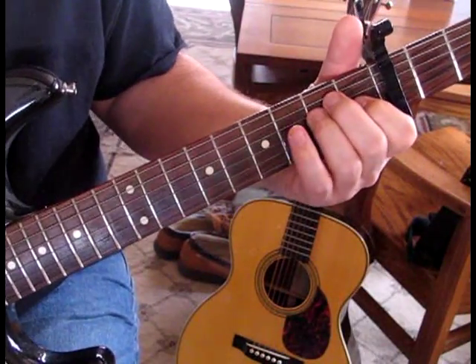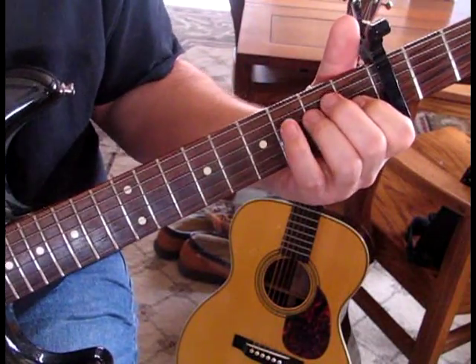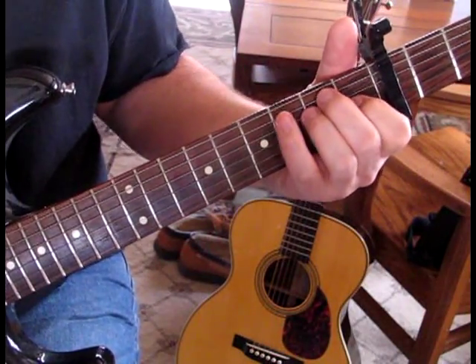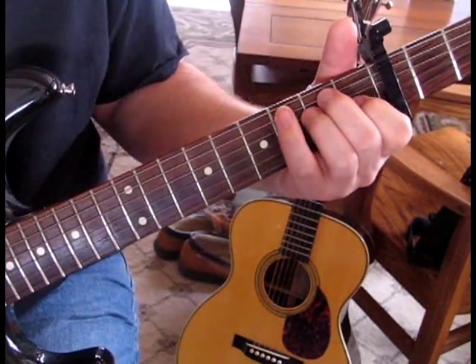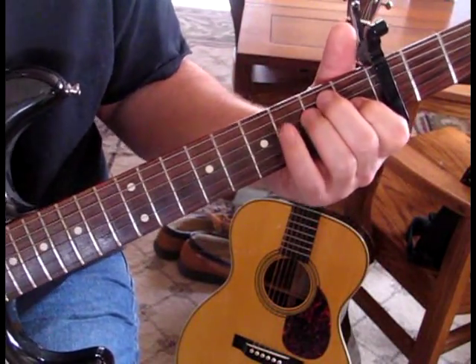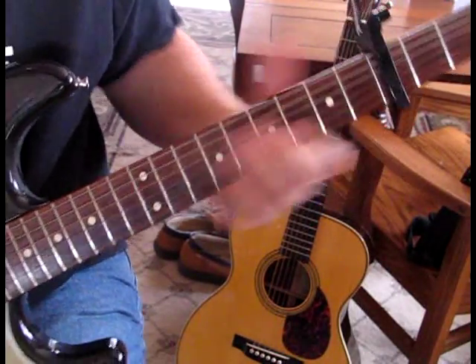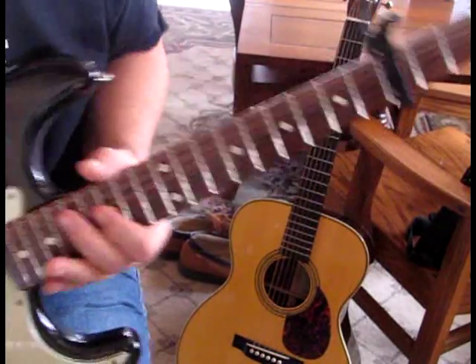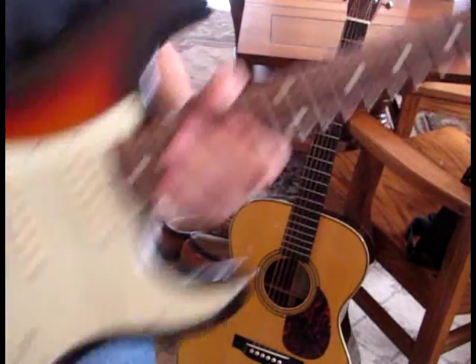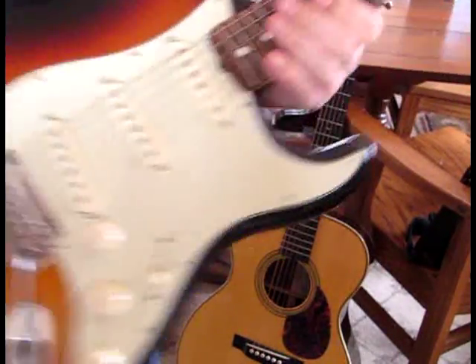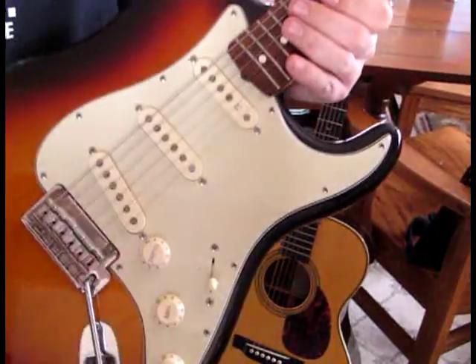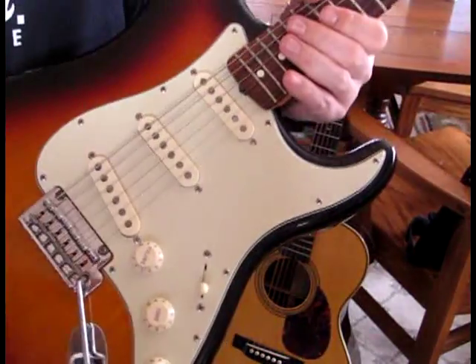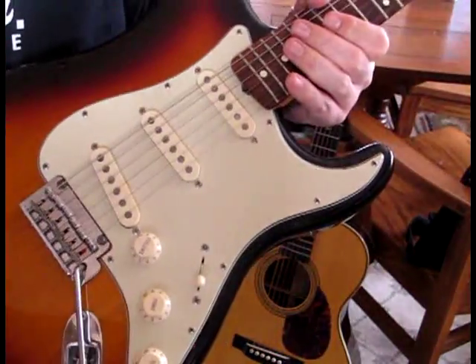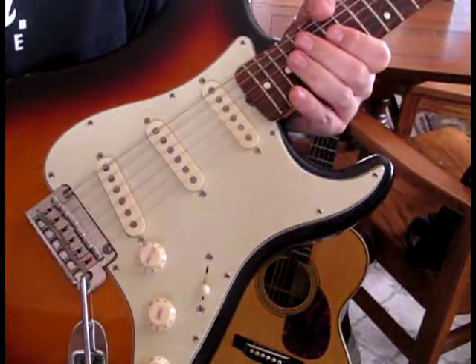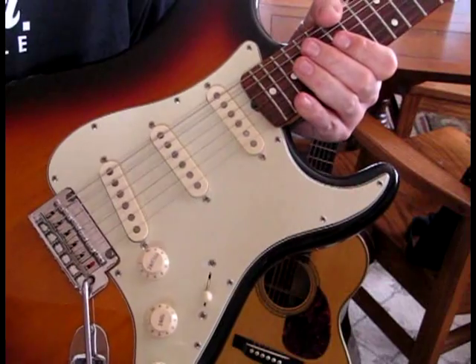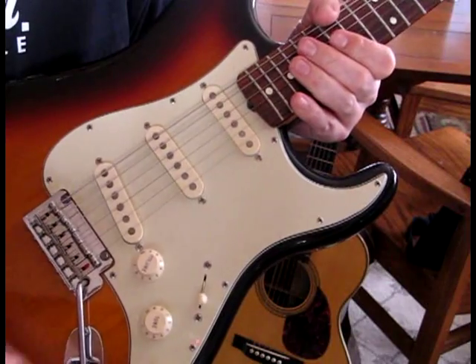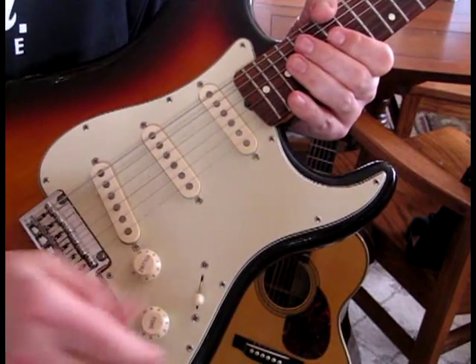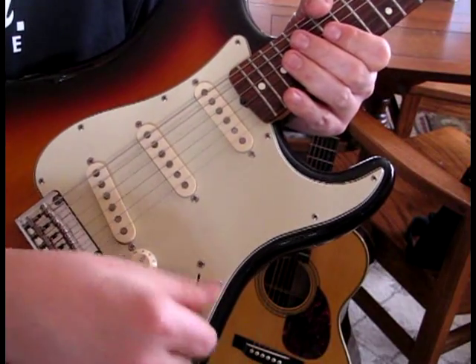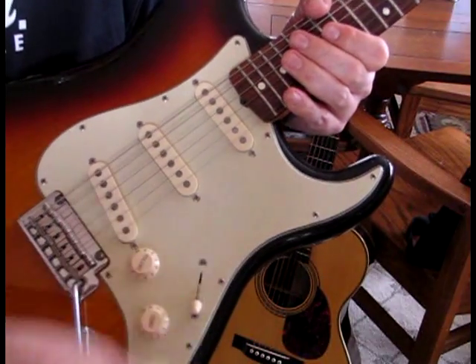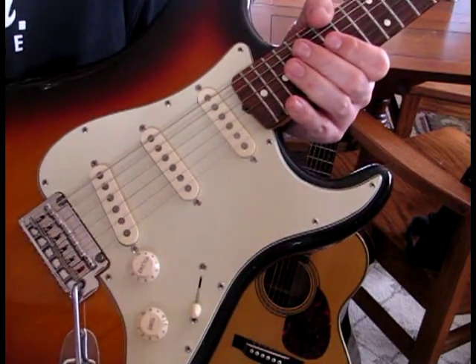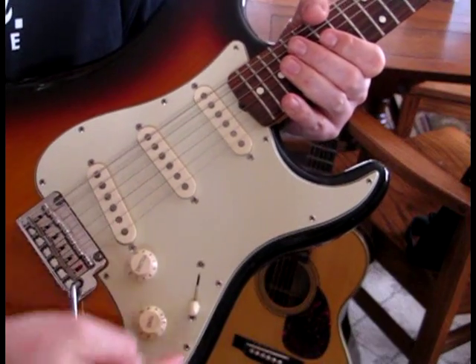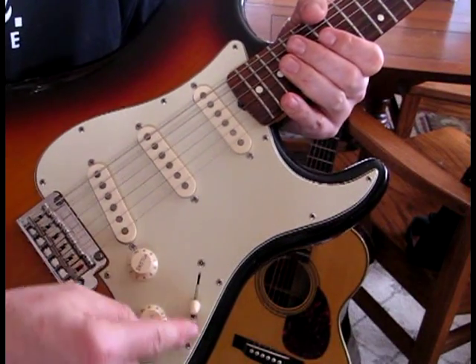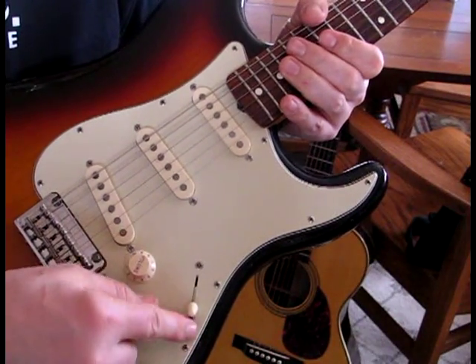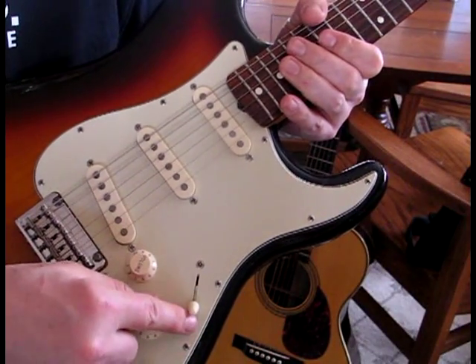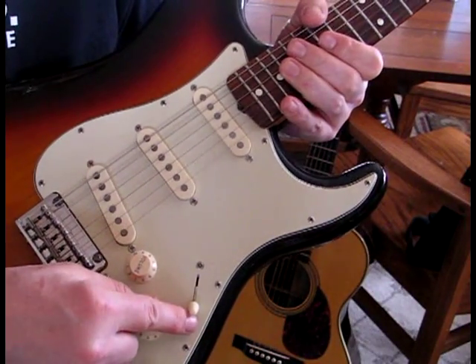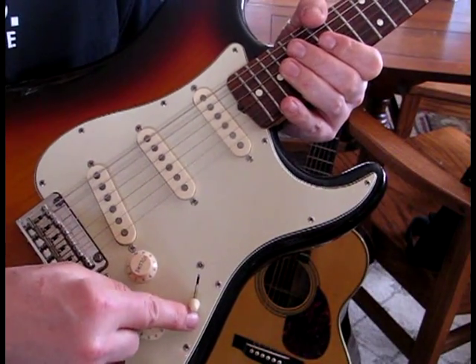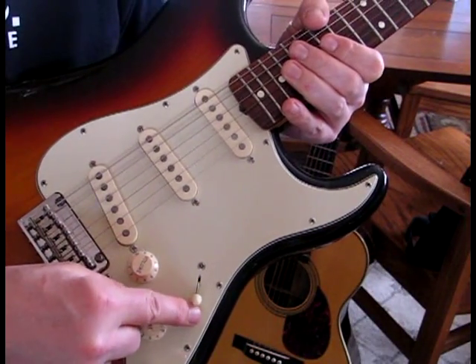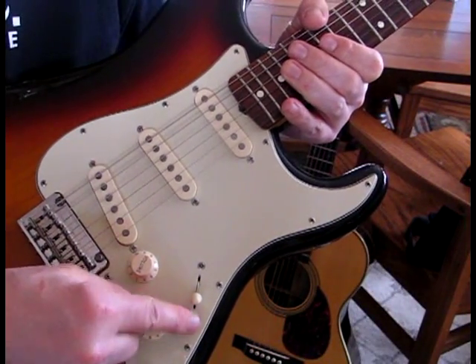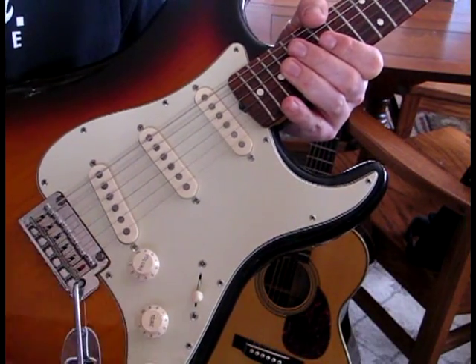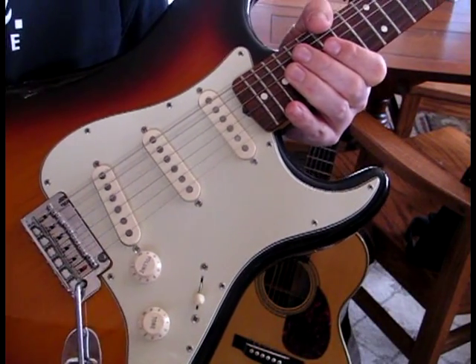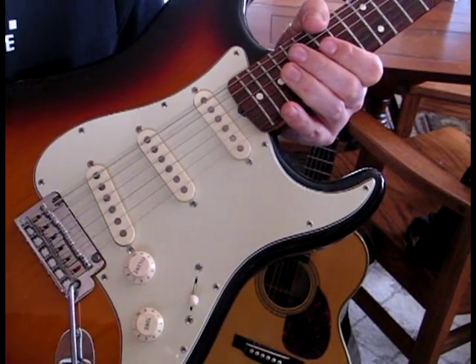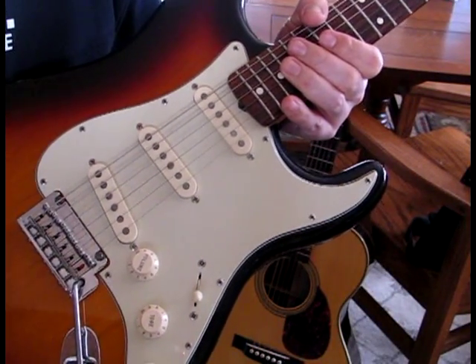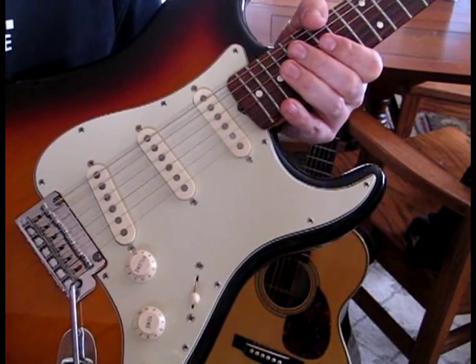Throw on a phase shifter. You want to have your strat with the pickup selector just off of one.